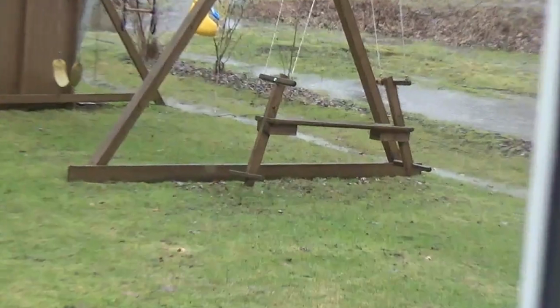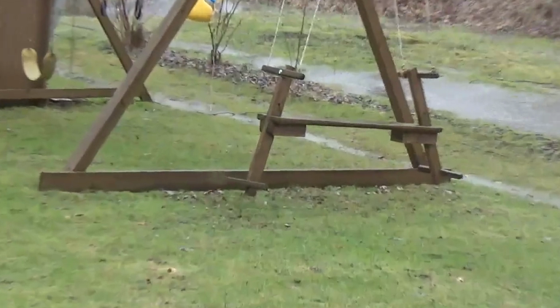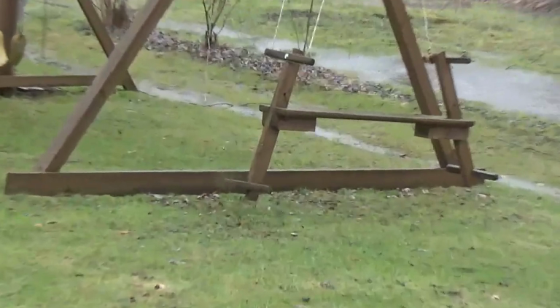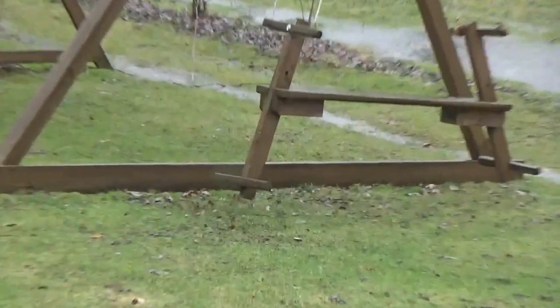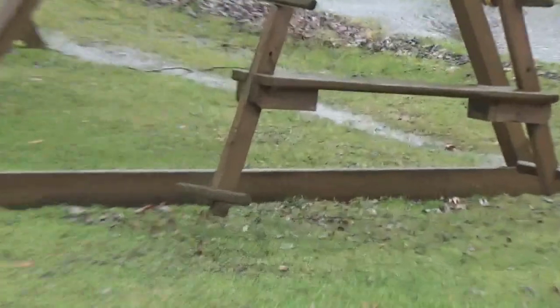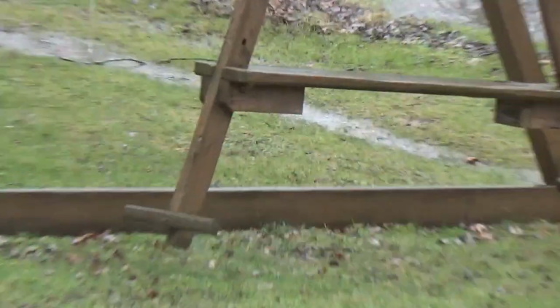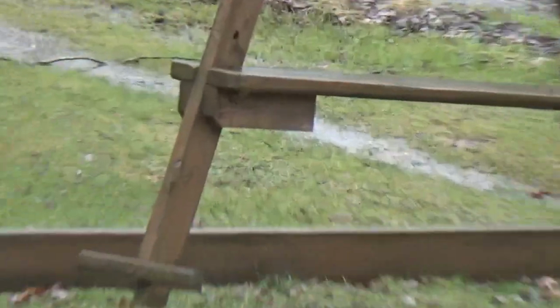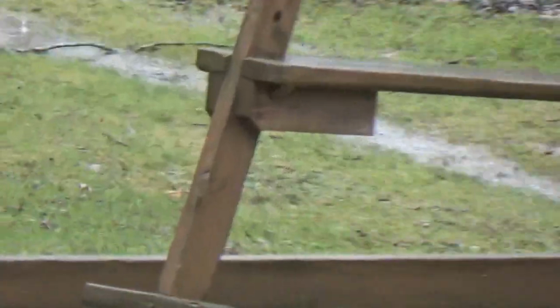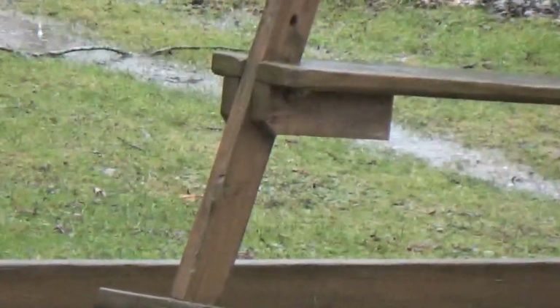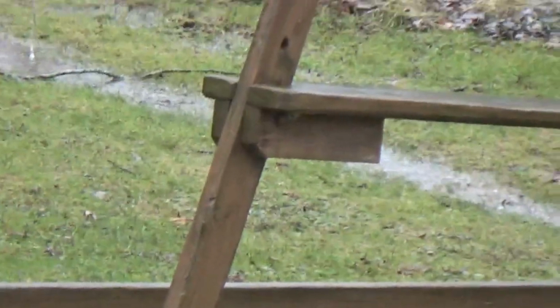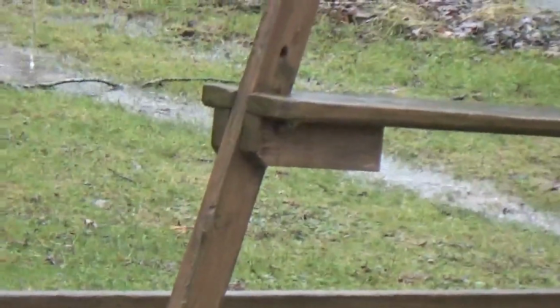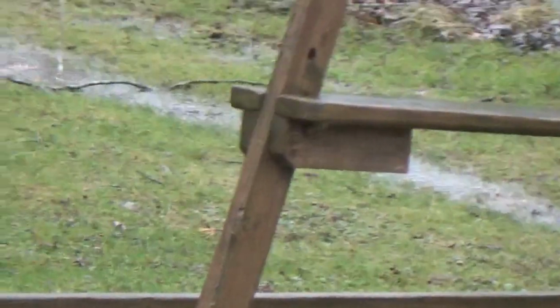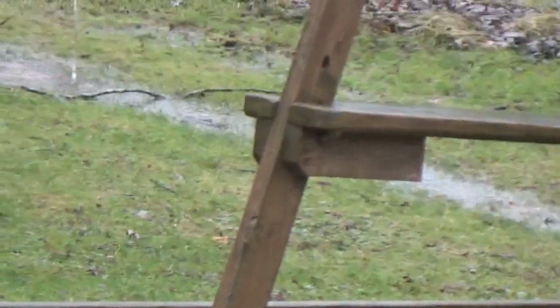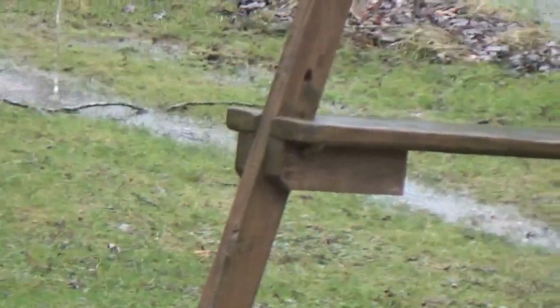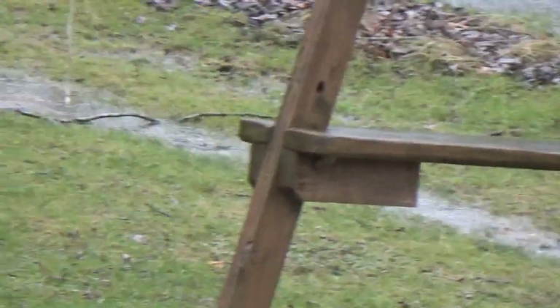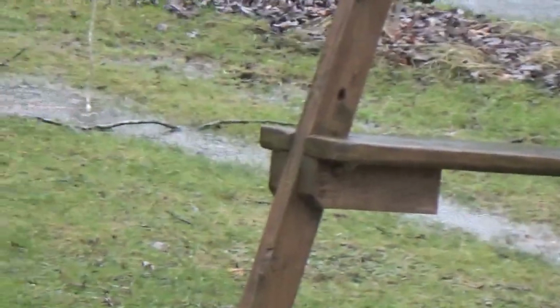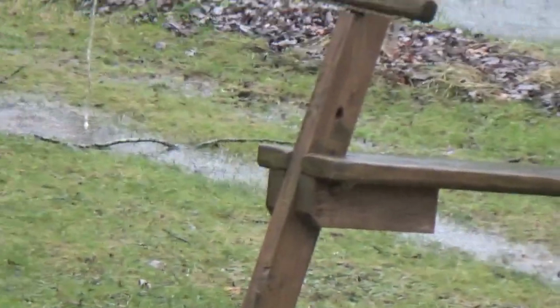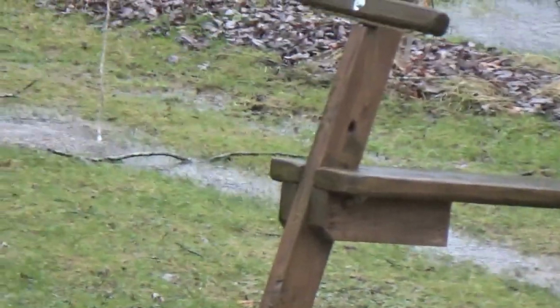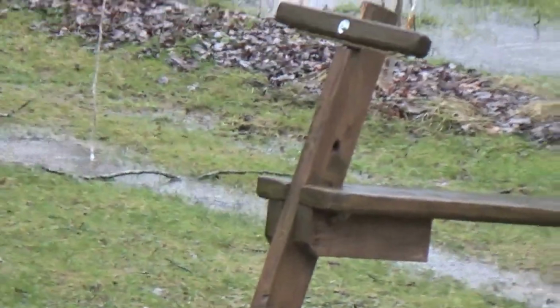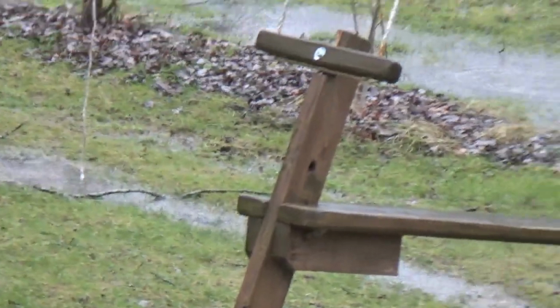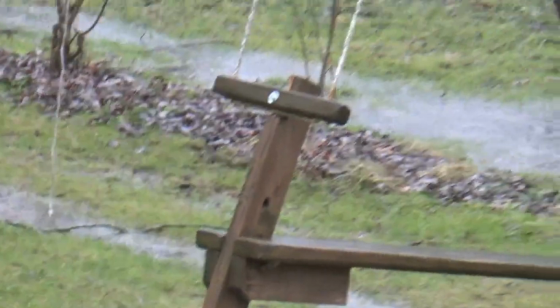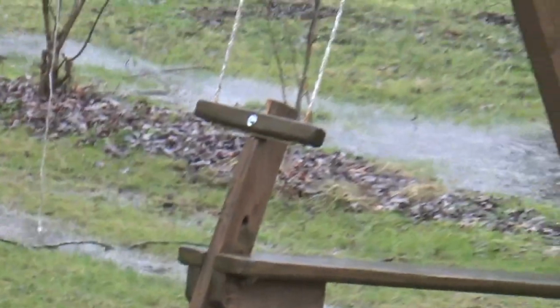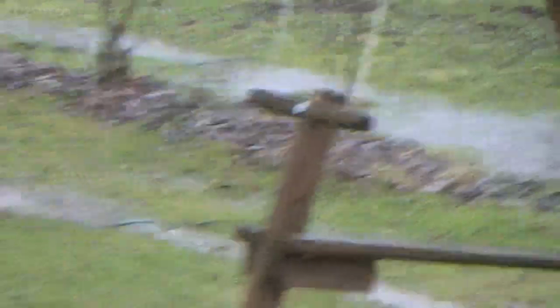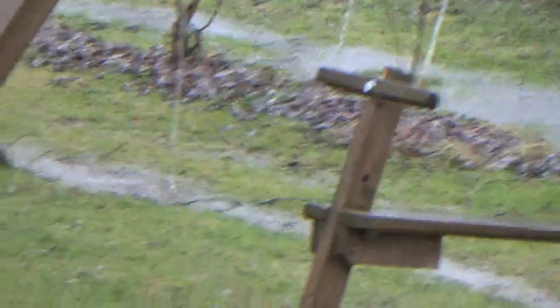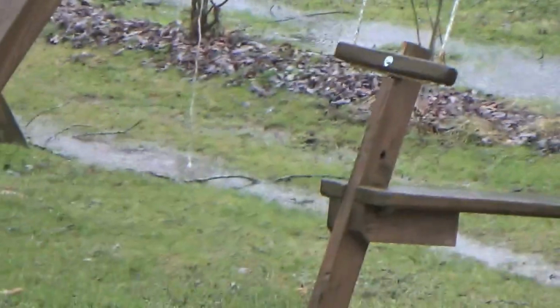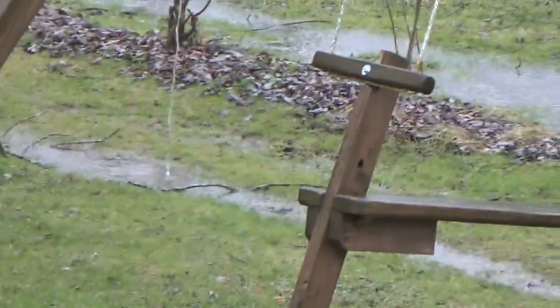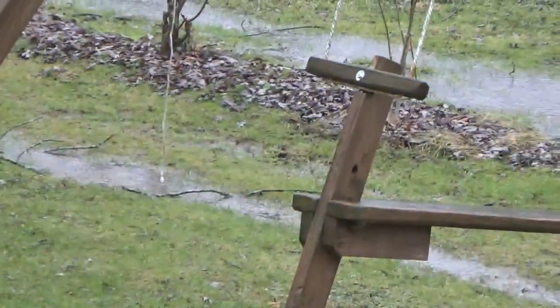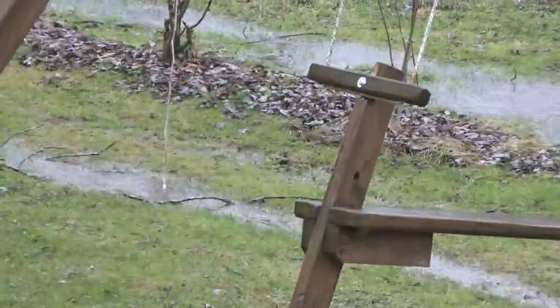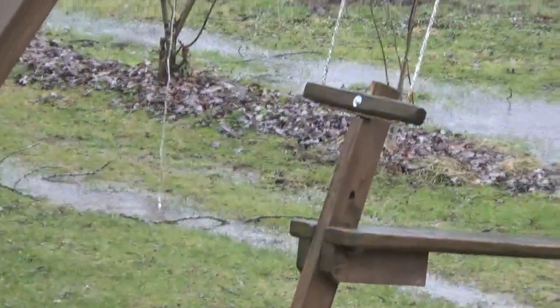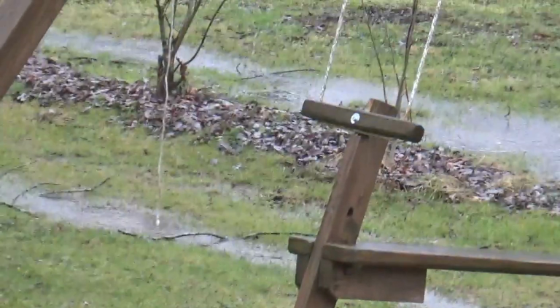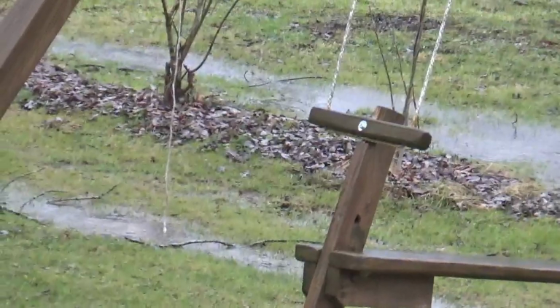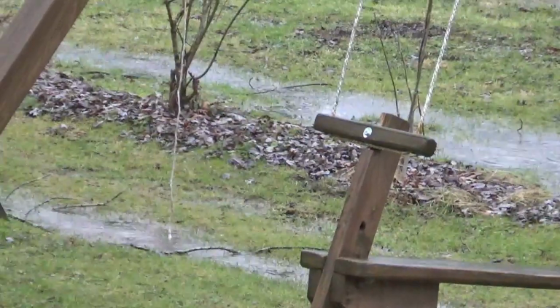It looks like the drain tile's keeping up pretty good over here. You can see the neighbor's got quite a bit more water.